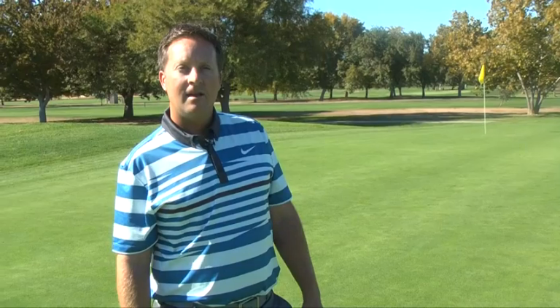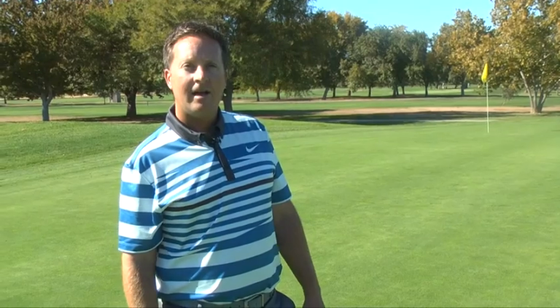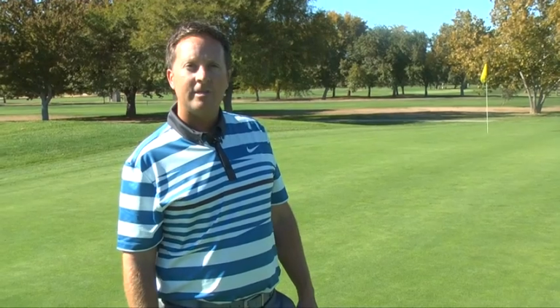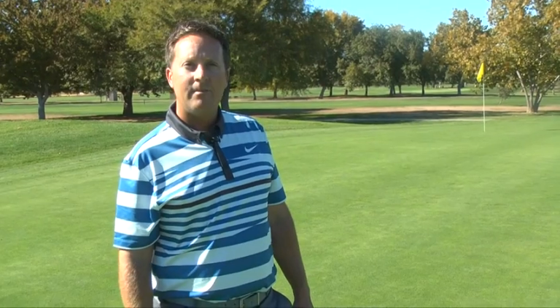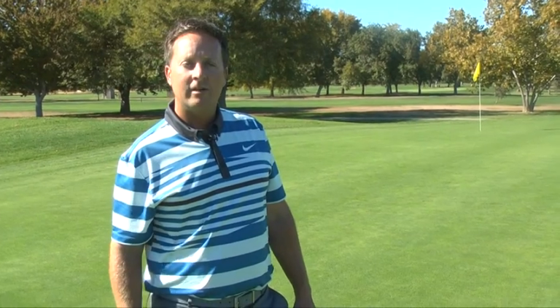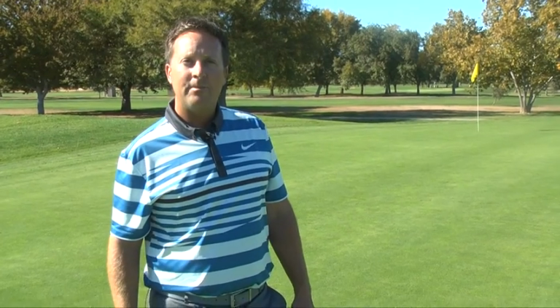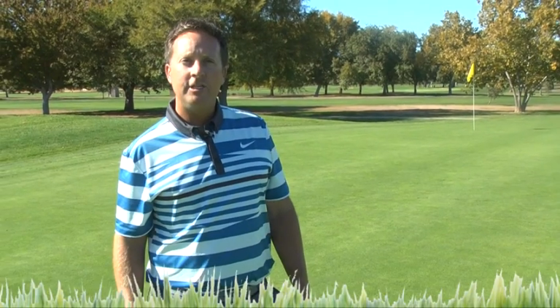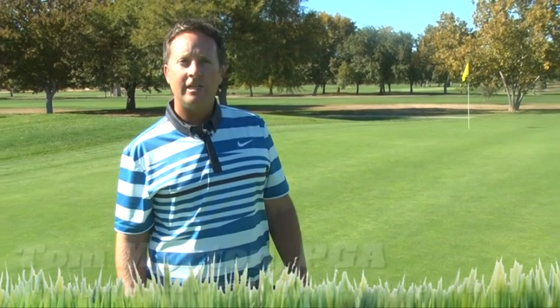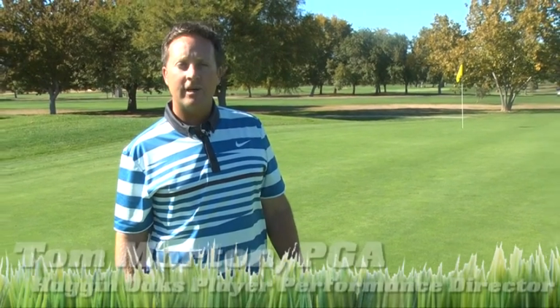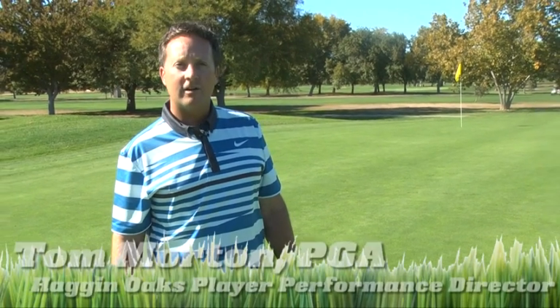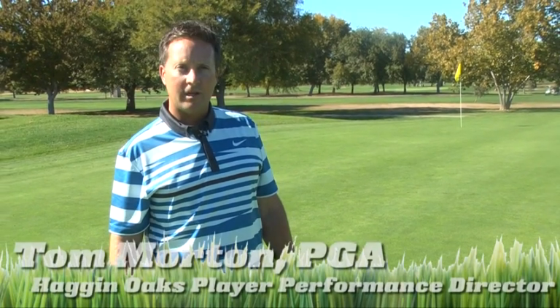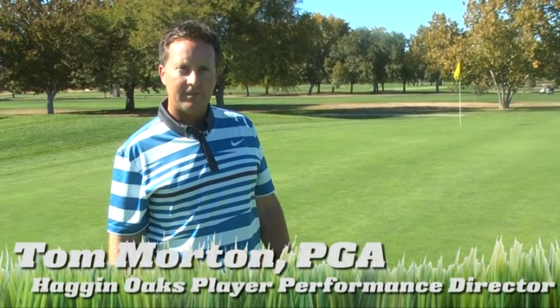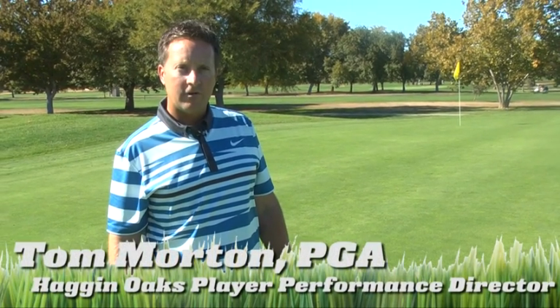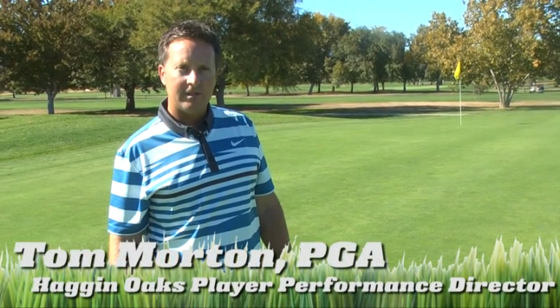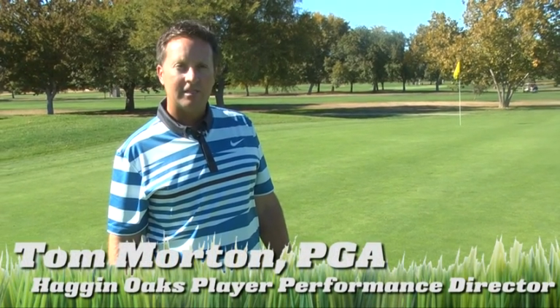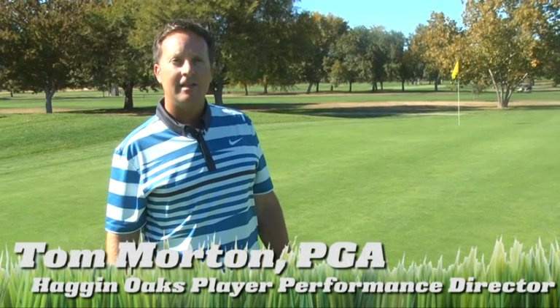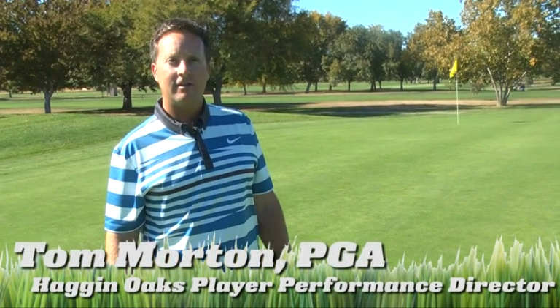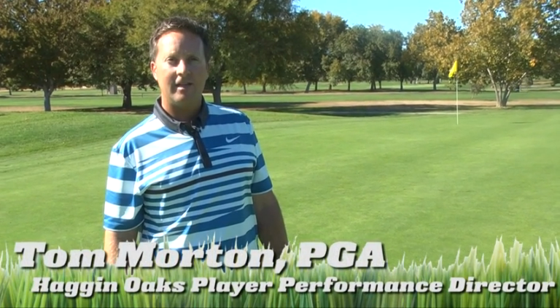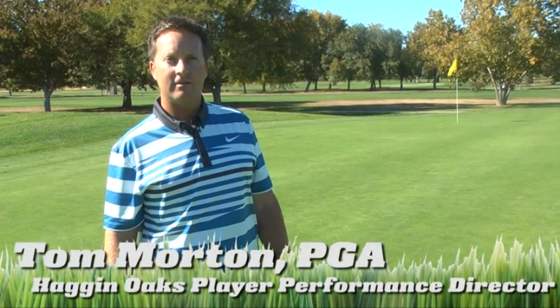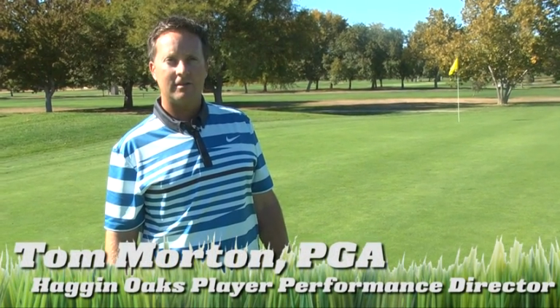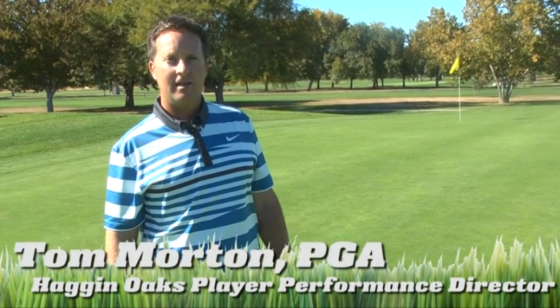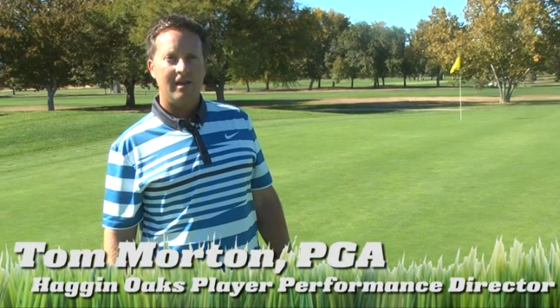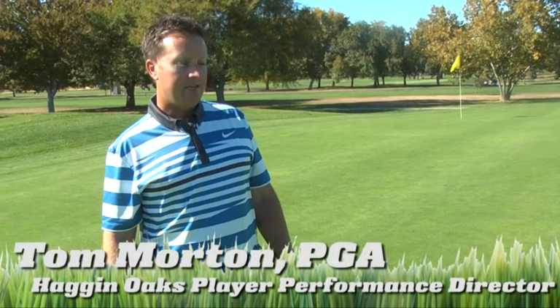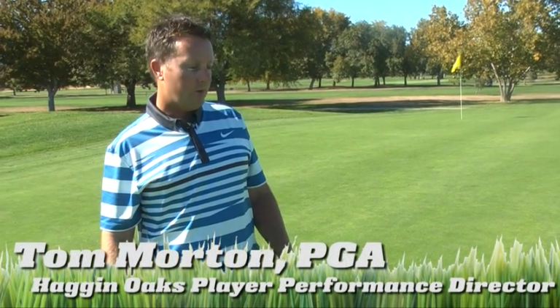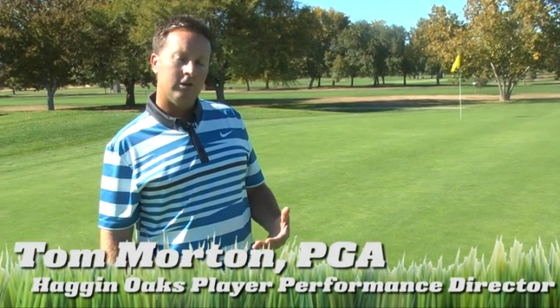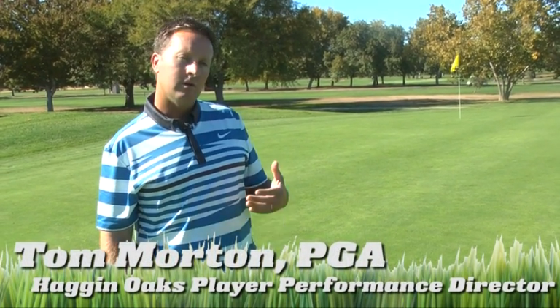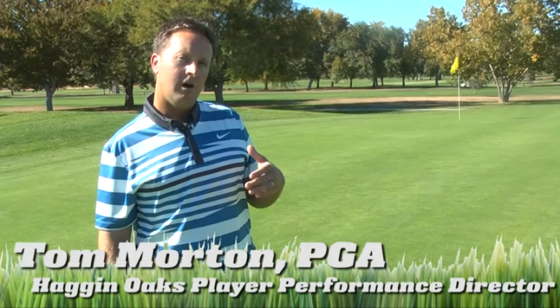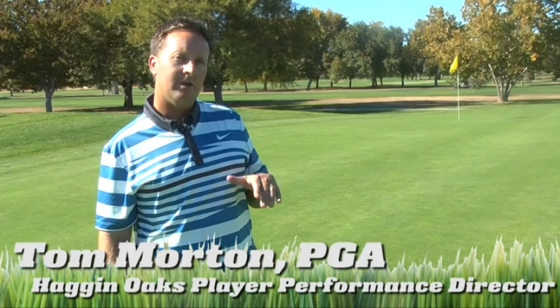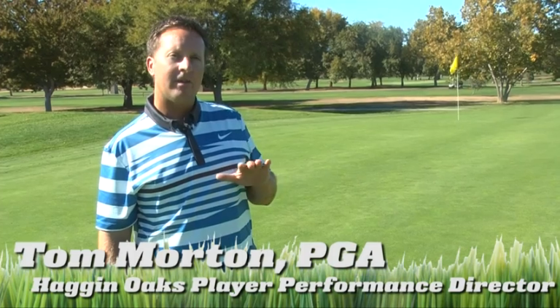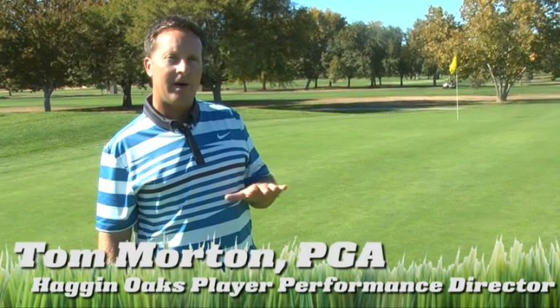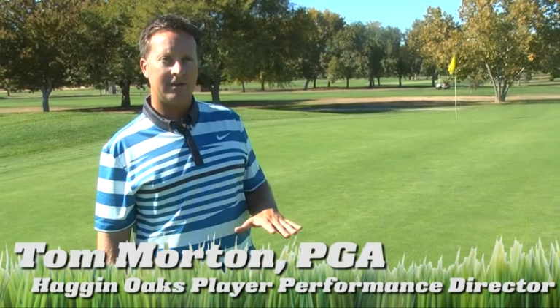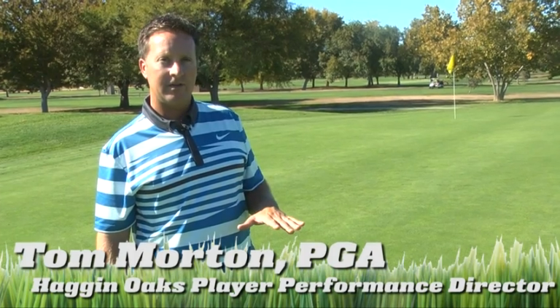Hi, I'm Tom Morton, PGA Director of Player Performance here at Hagen Oaks. Today we're going to do a little golf tip on the putting green.